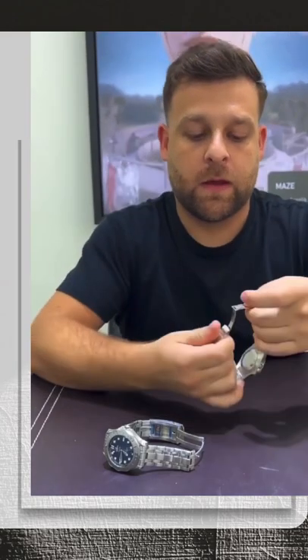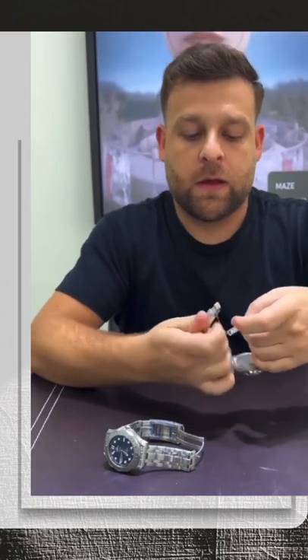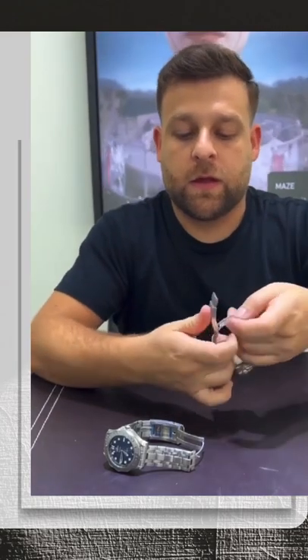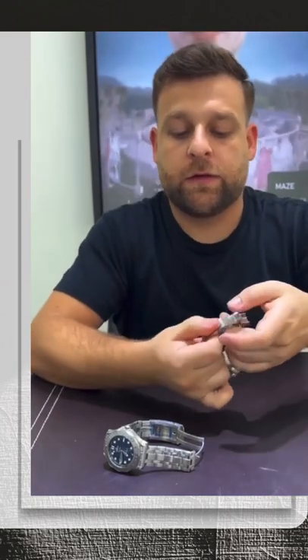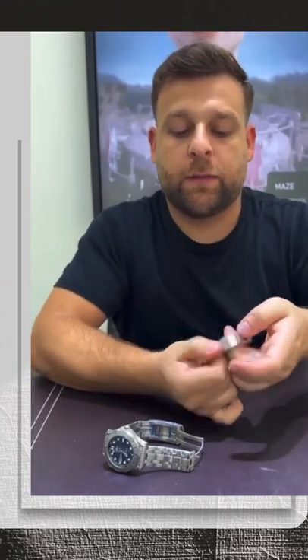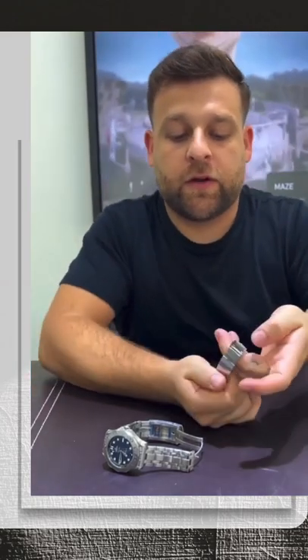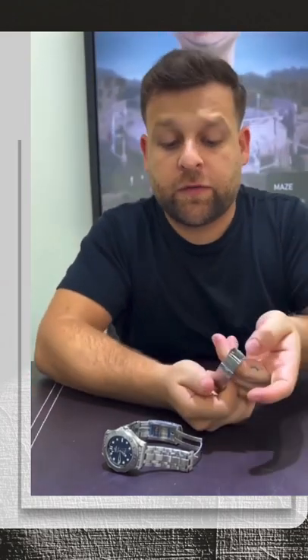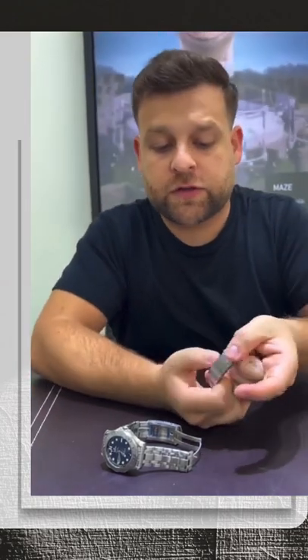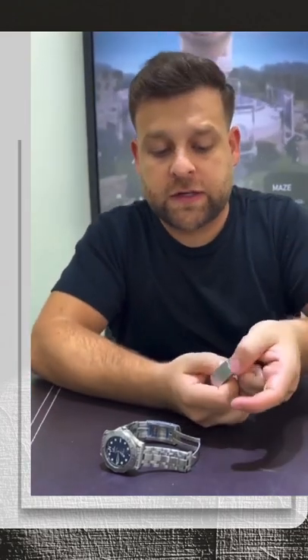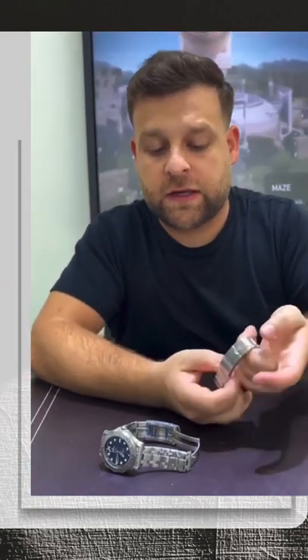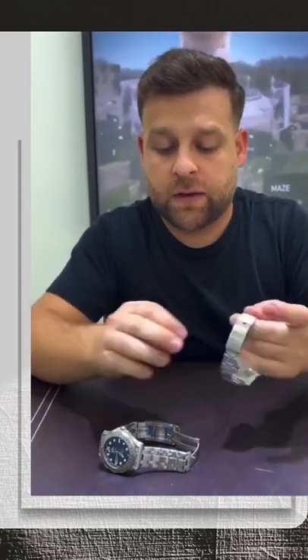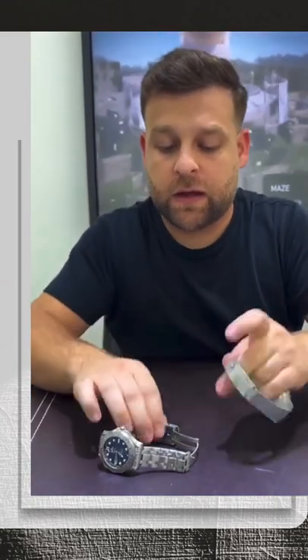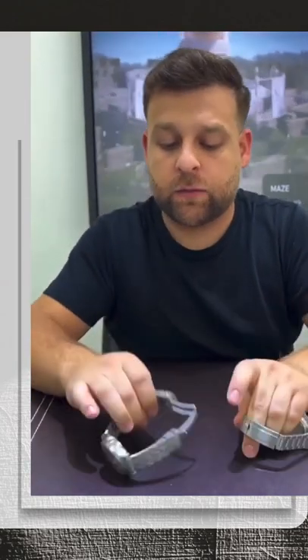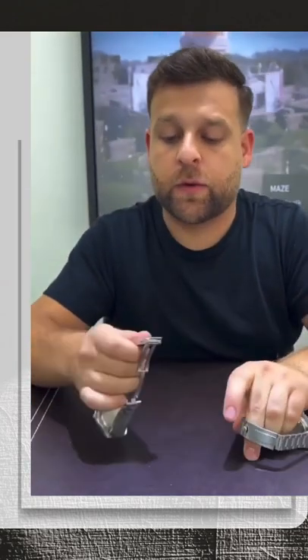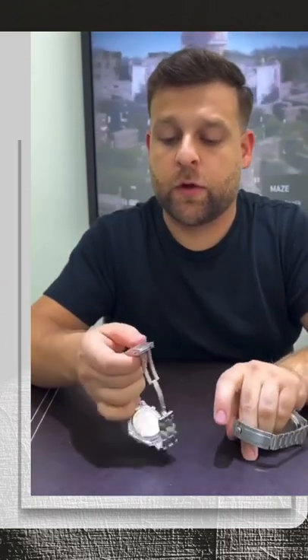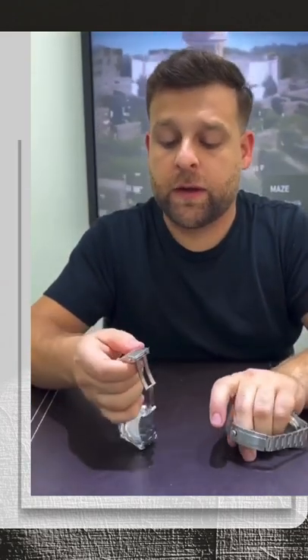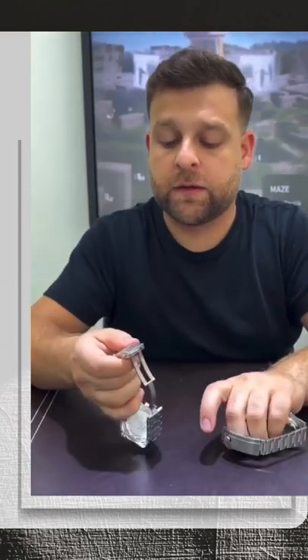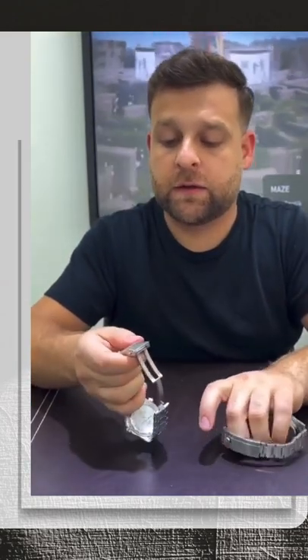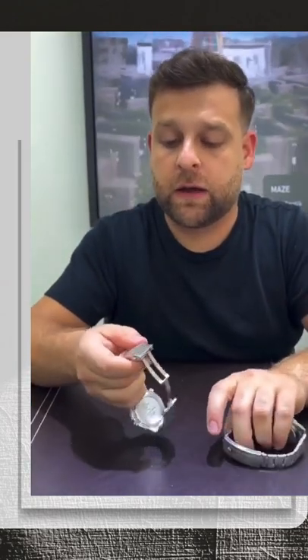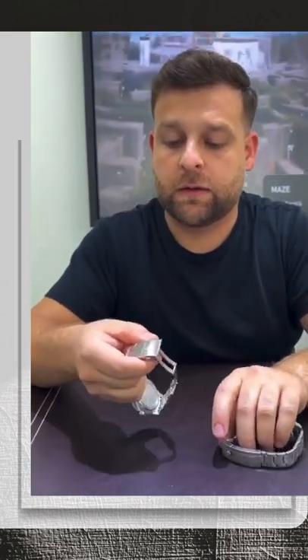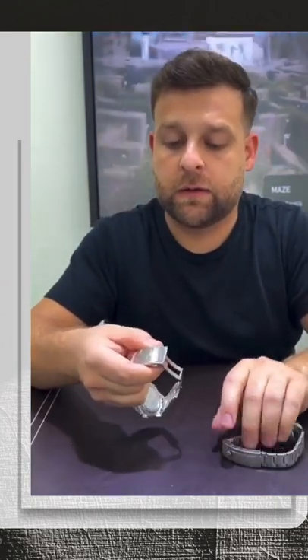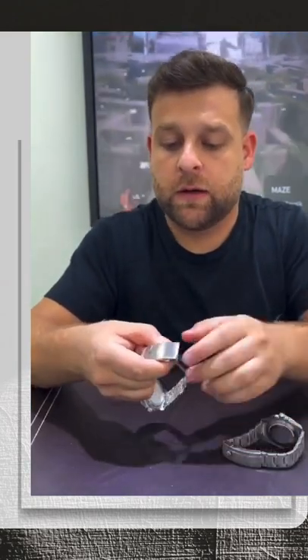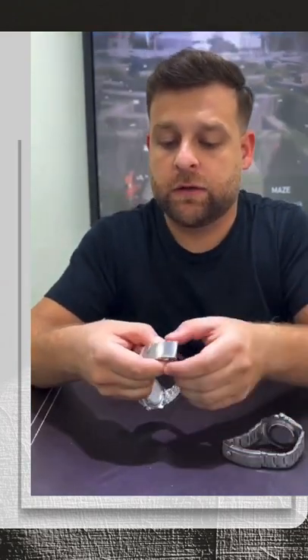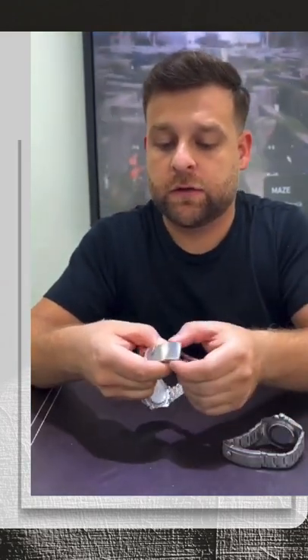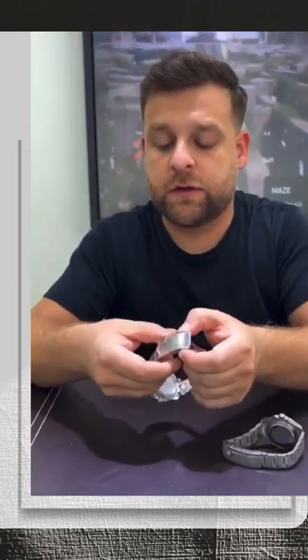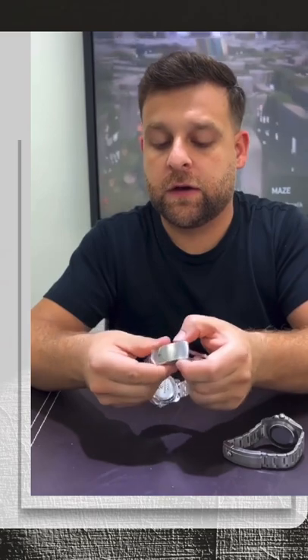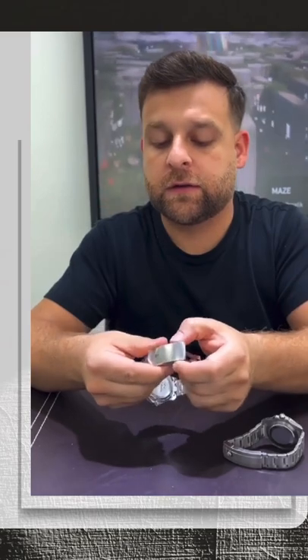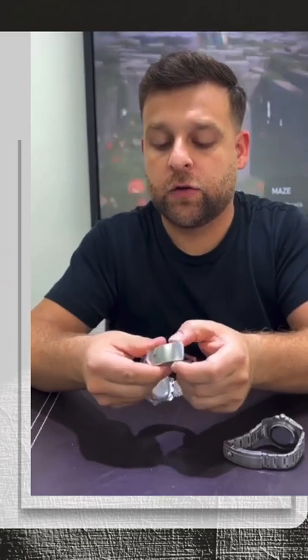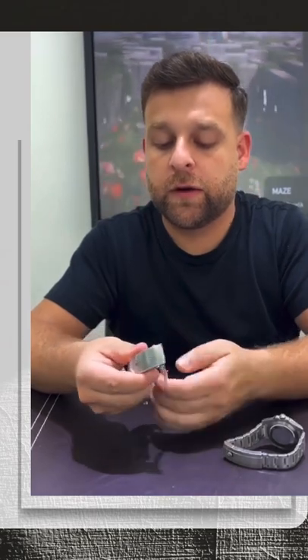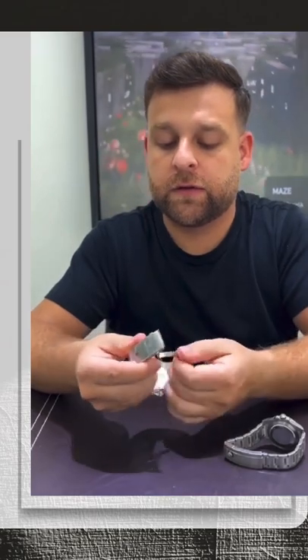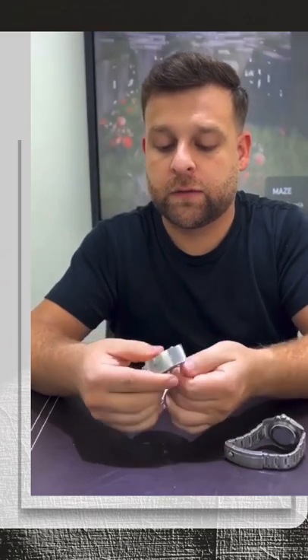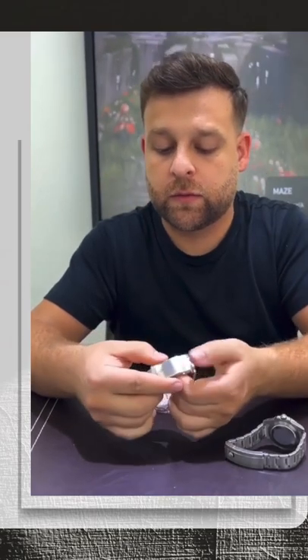The Submariner features a safety clasp where the Omega does not. As you can see here, it has a two-button system release.